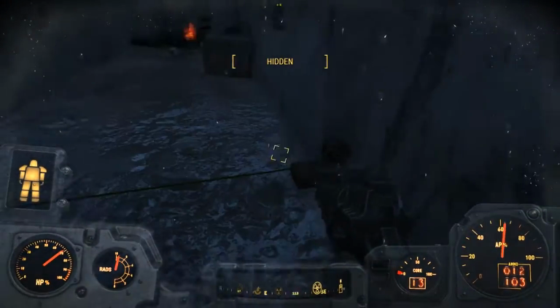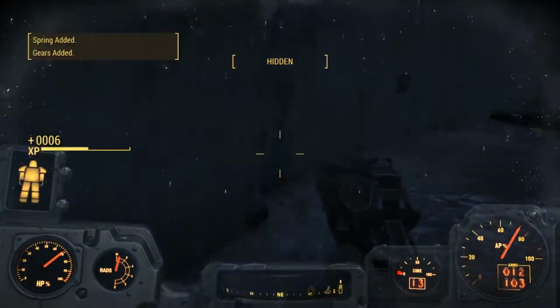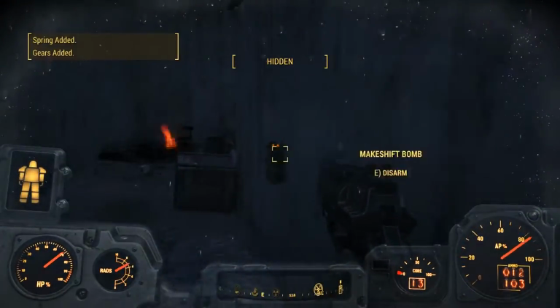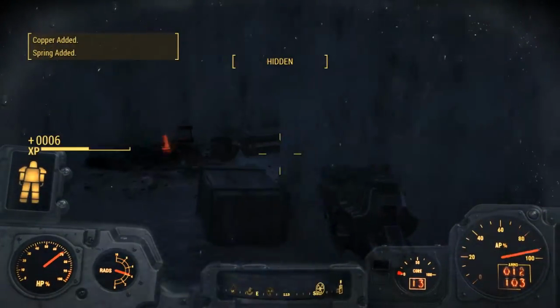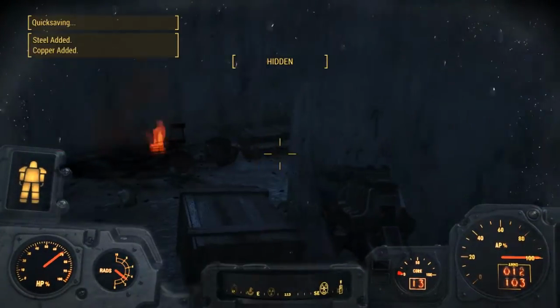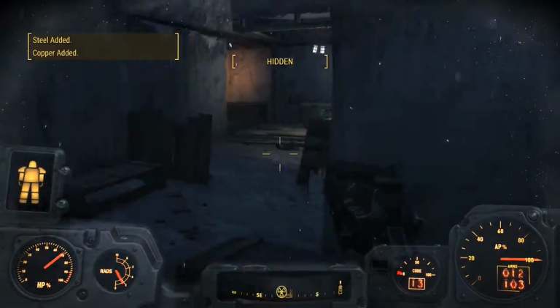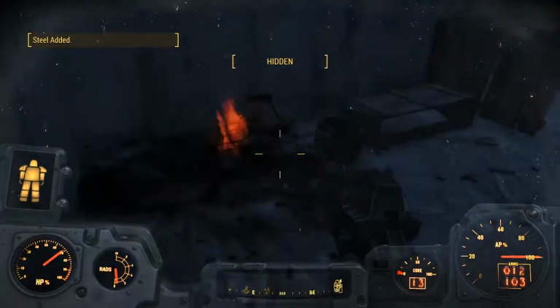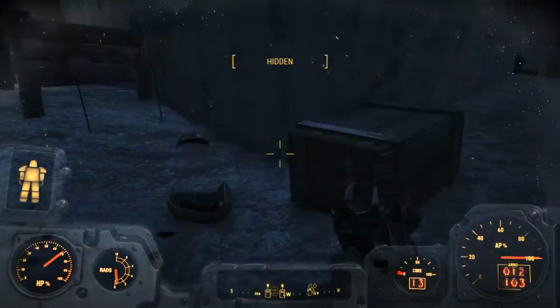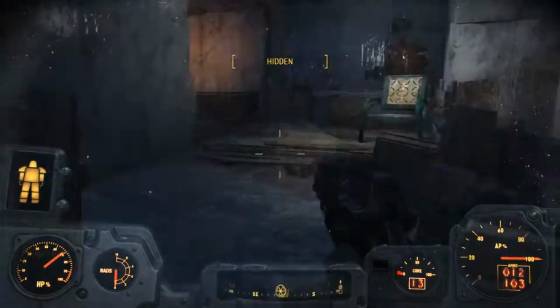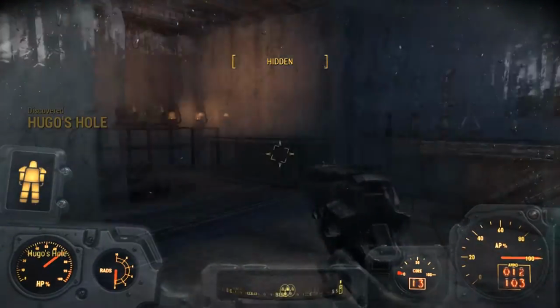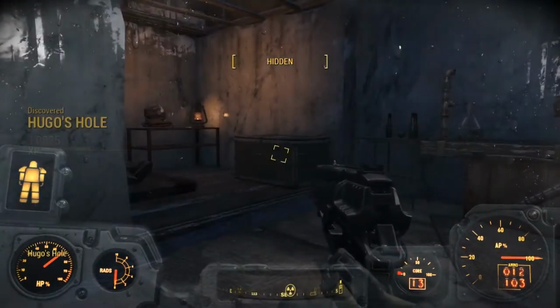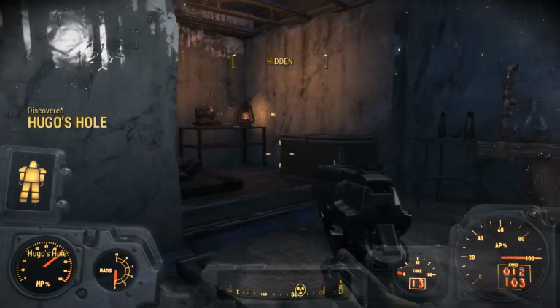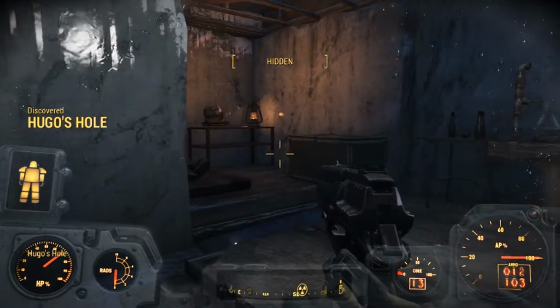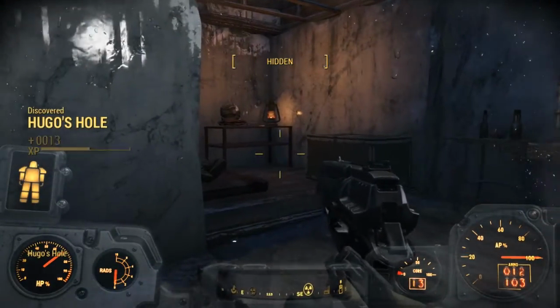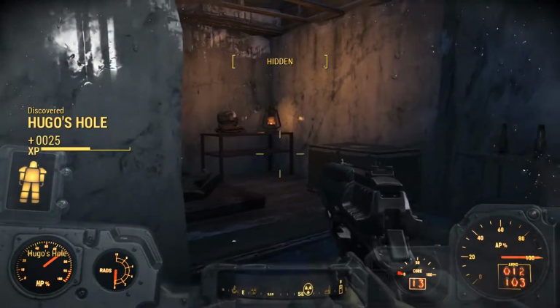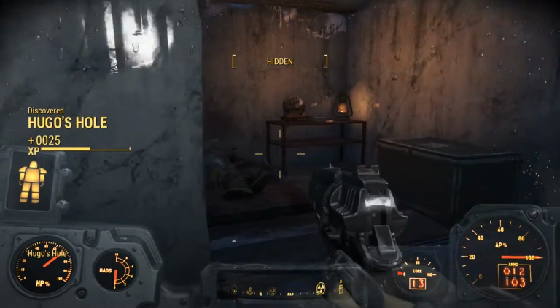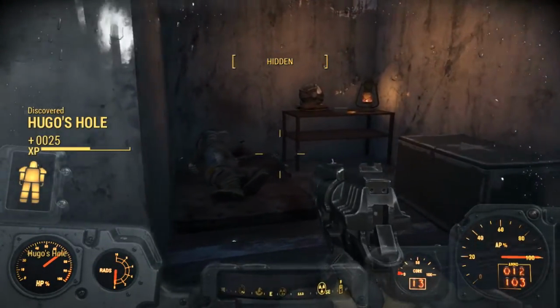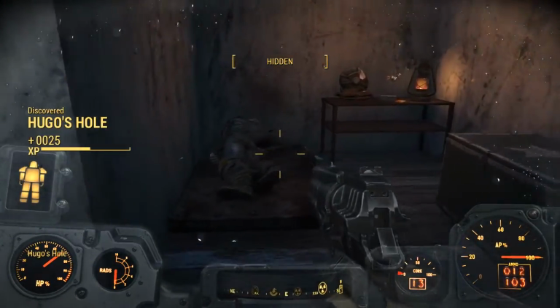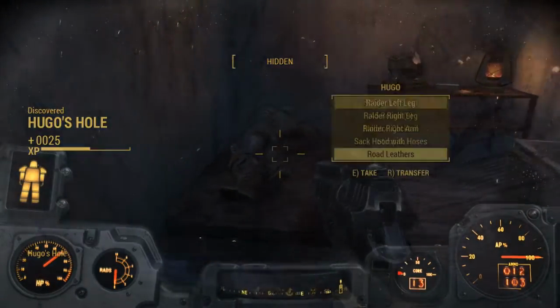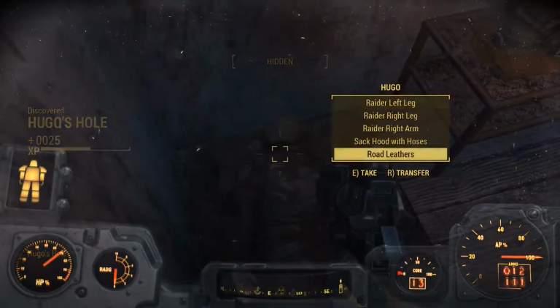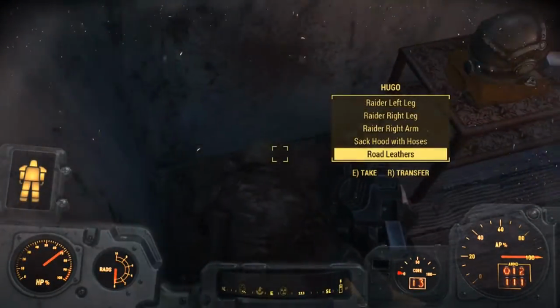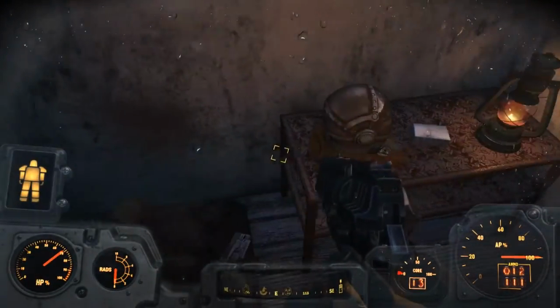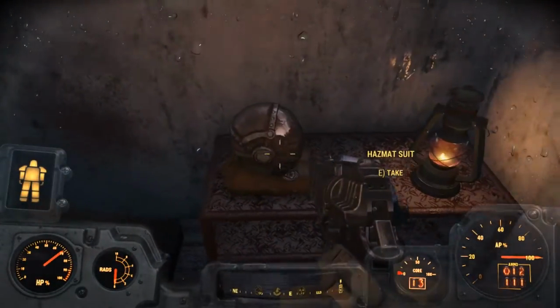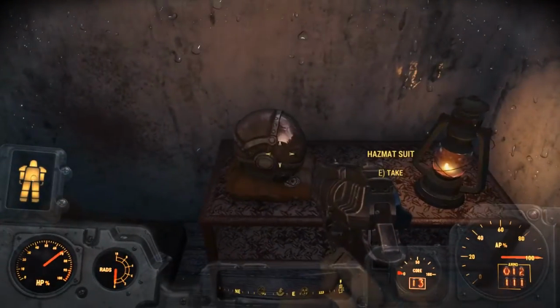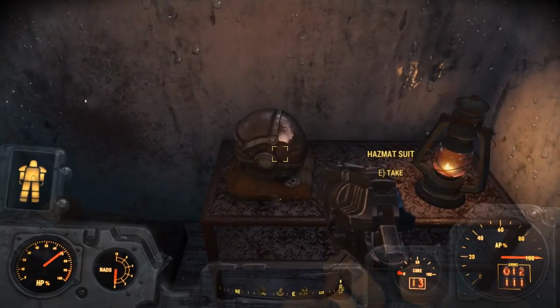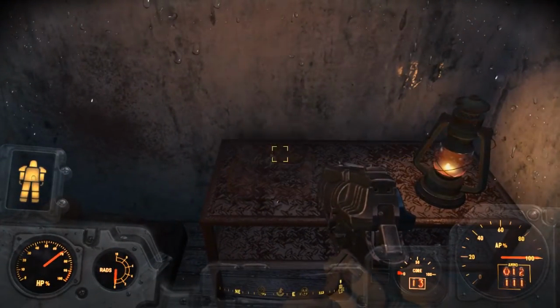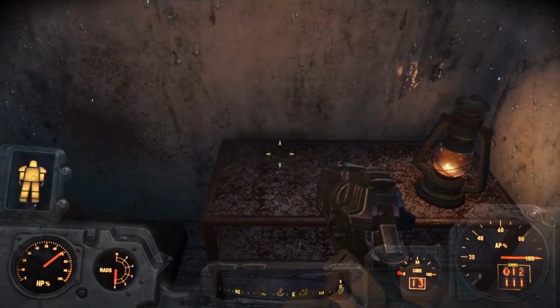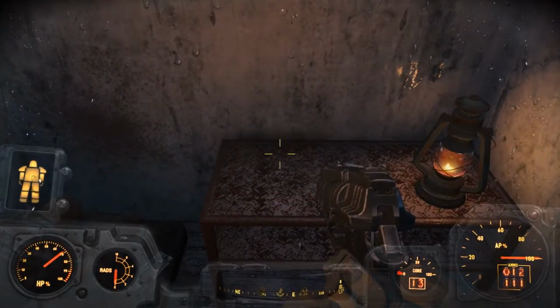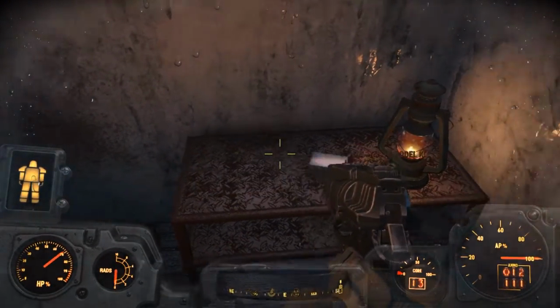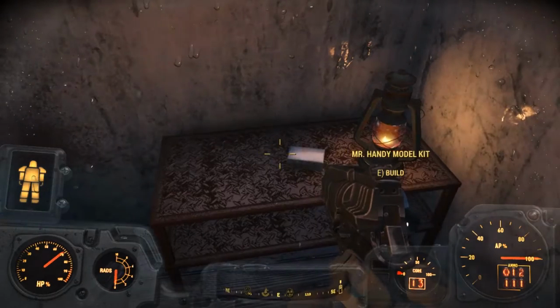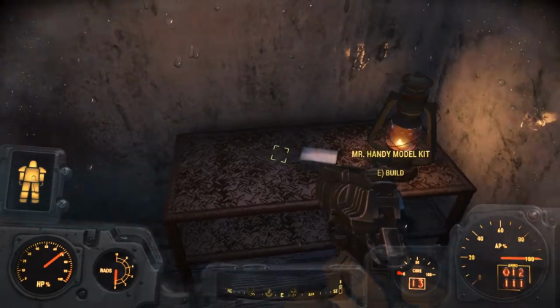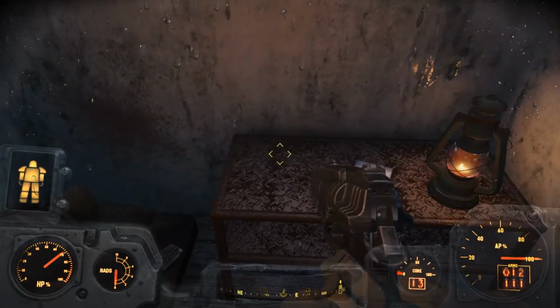And once you get through all of this, it isn't too long, so you guys should be okay. Once you get through all of that, you'll find Hugo's Hole, which is the point you're going to. And you're going to find the hazmat suit right on the desk.